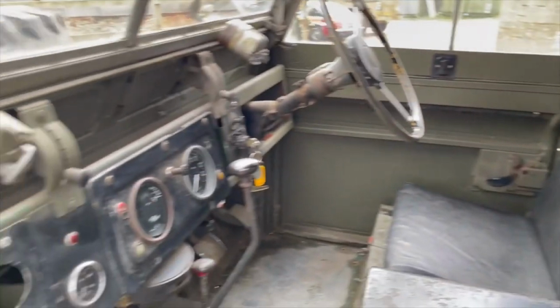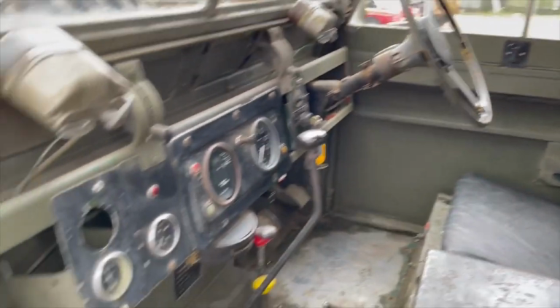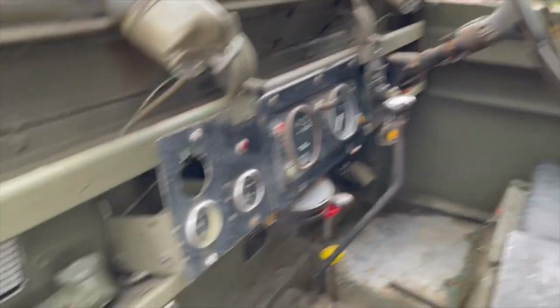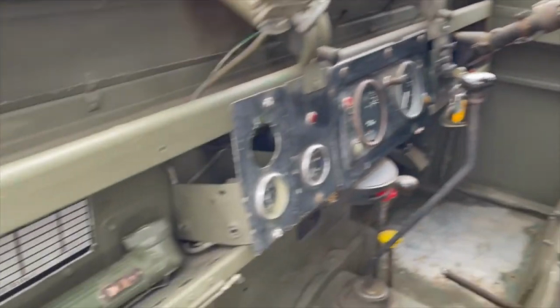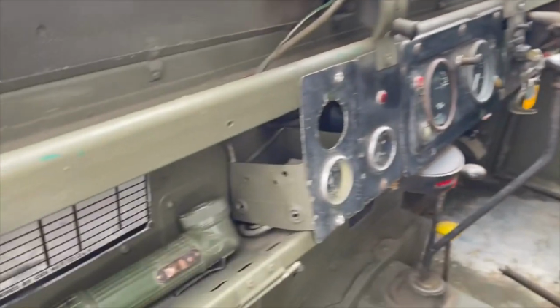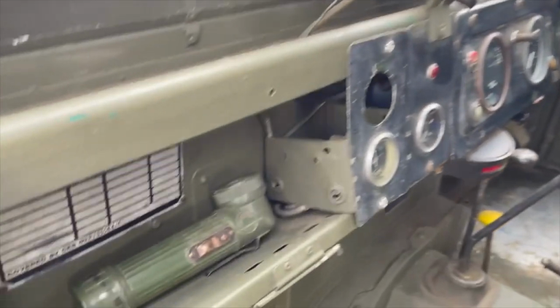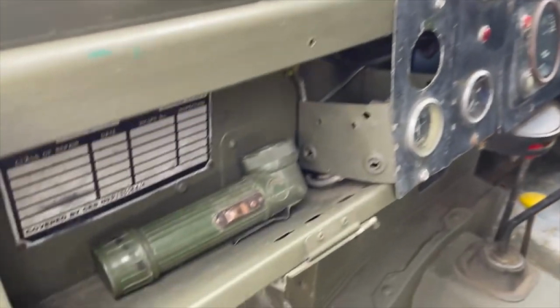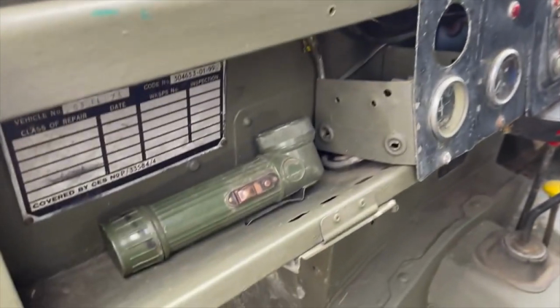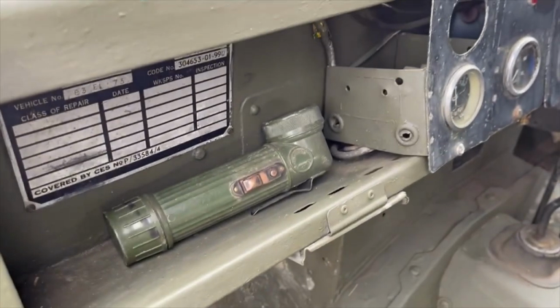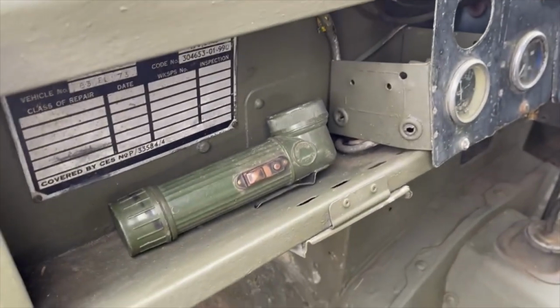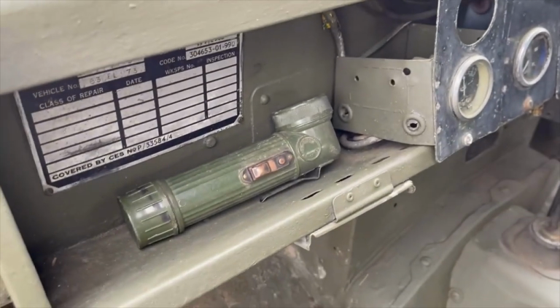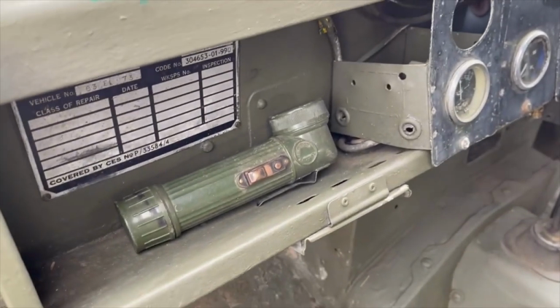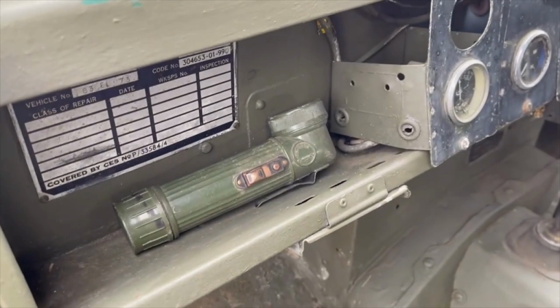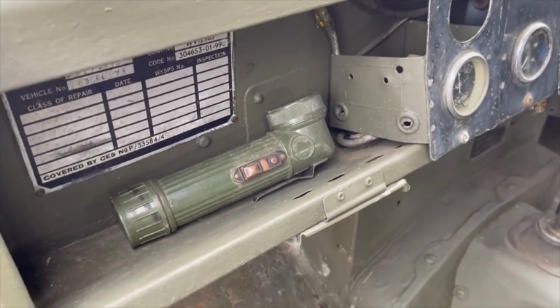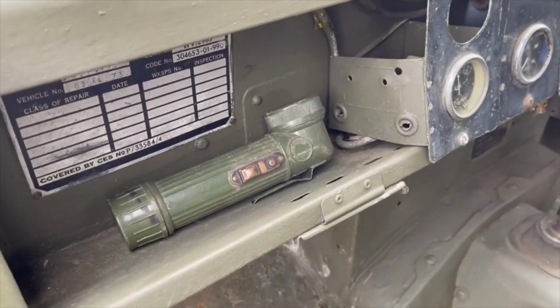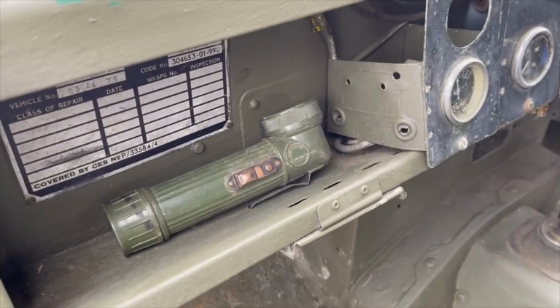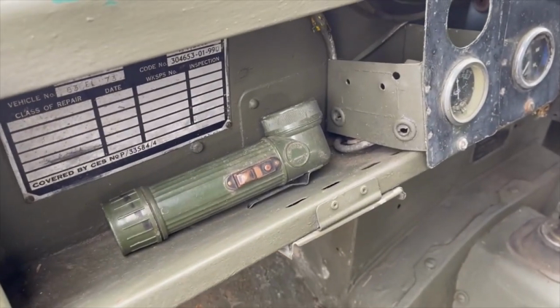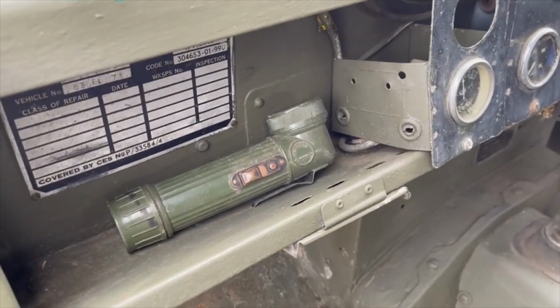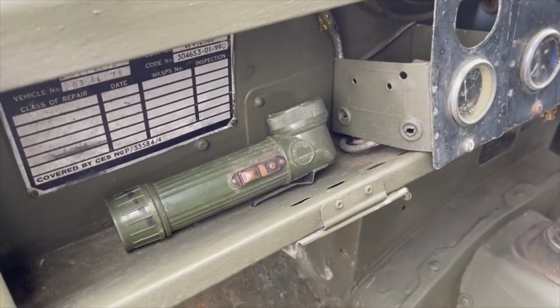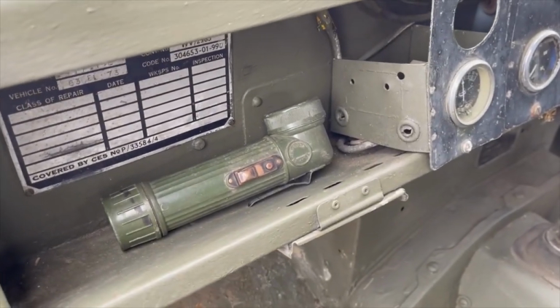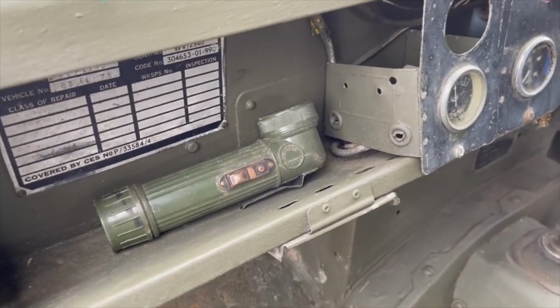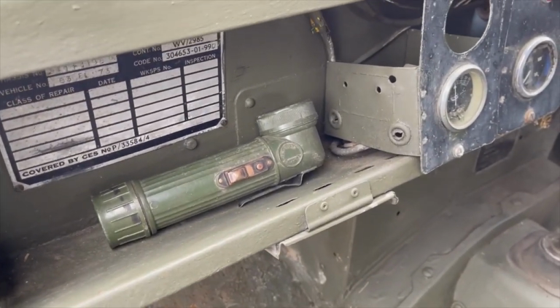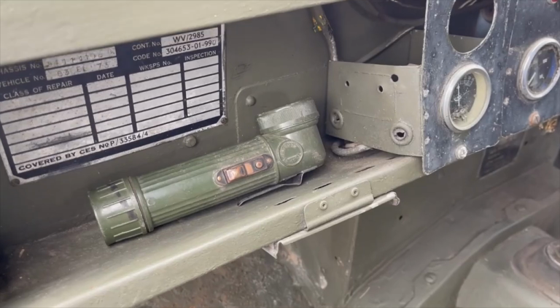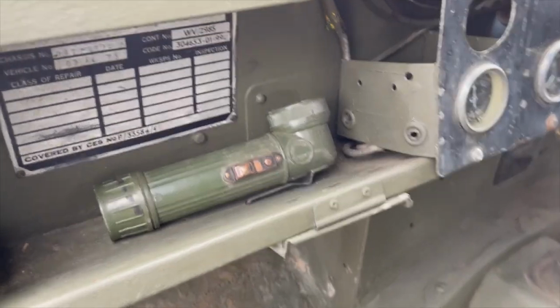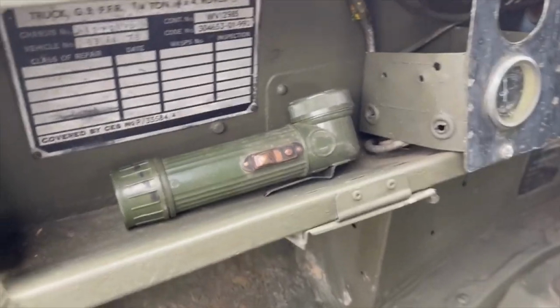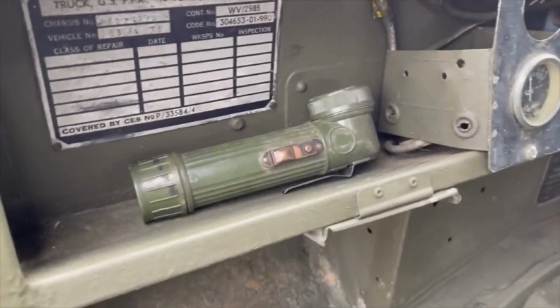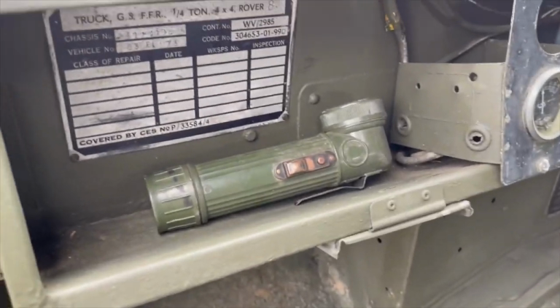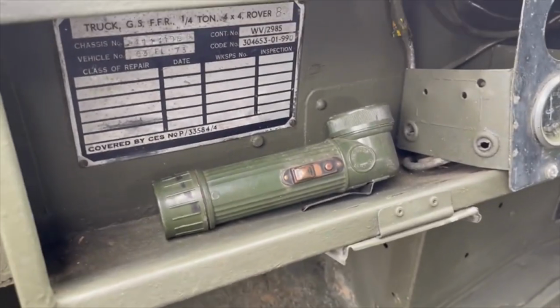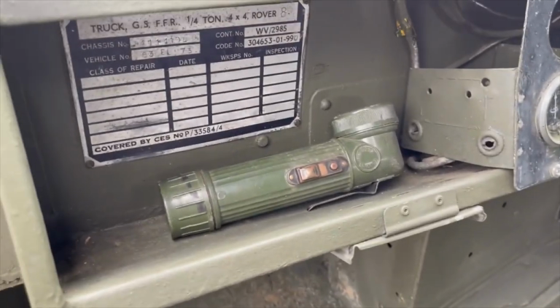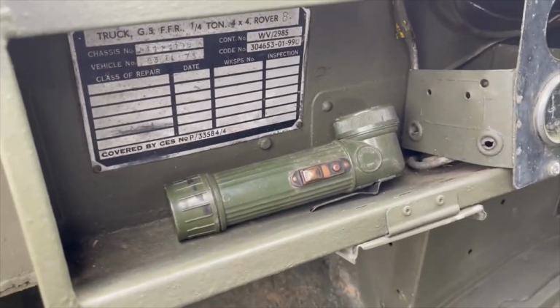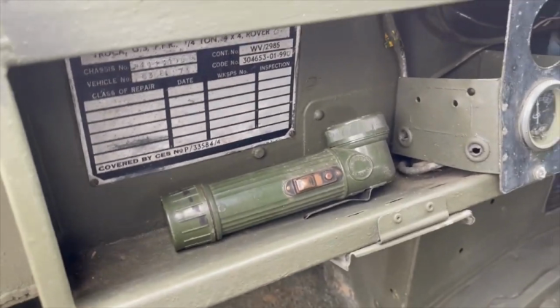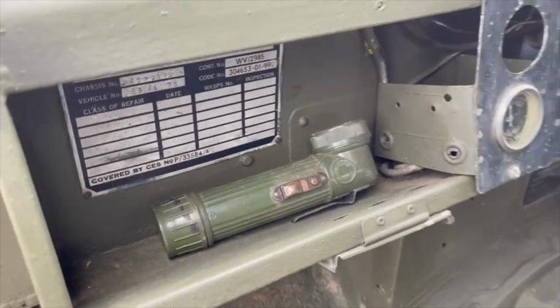It also comes with what is possibly a military torch, and that's its military data plate.